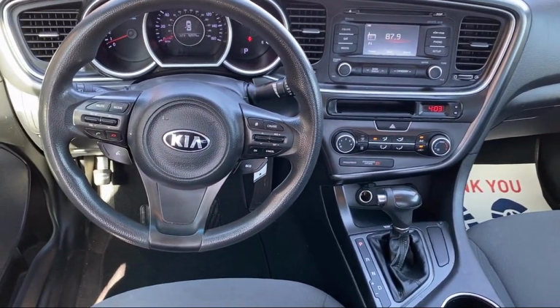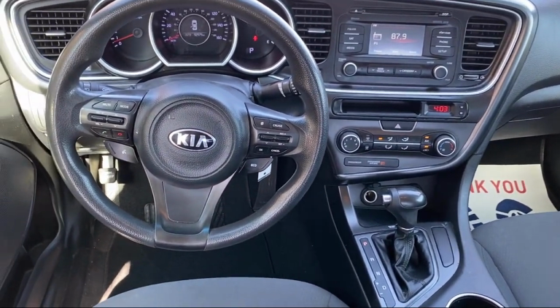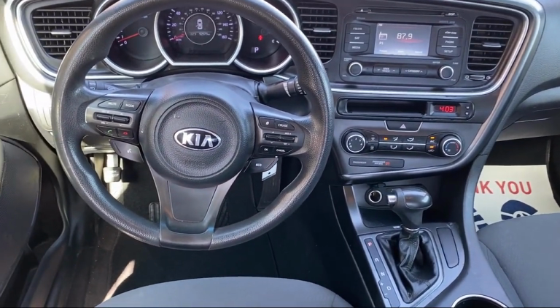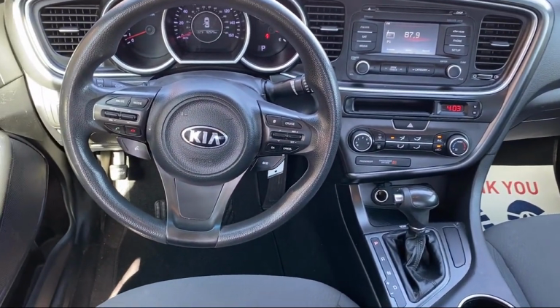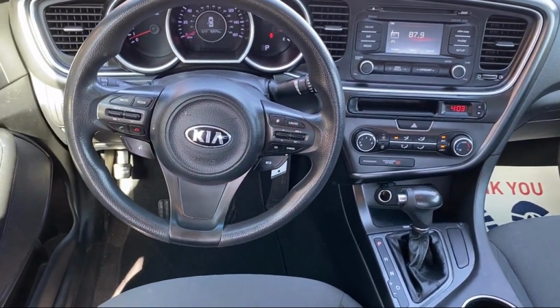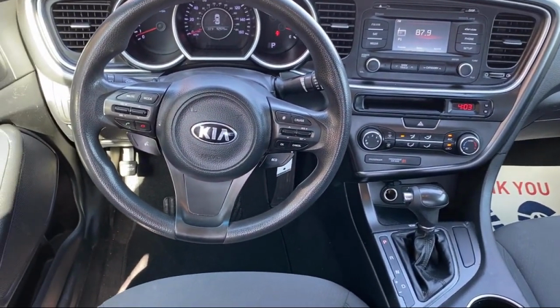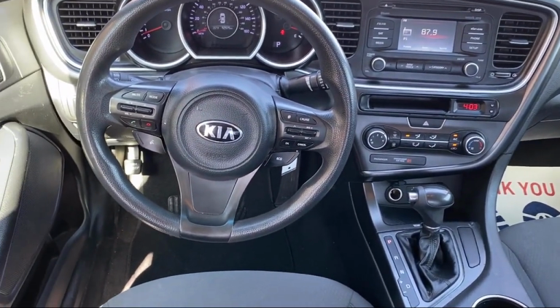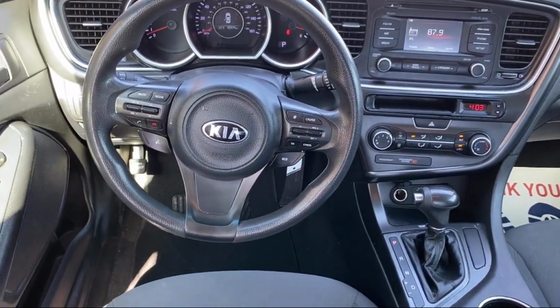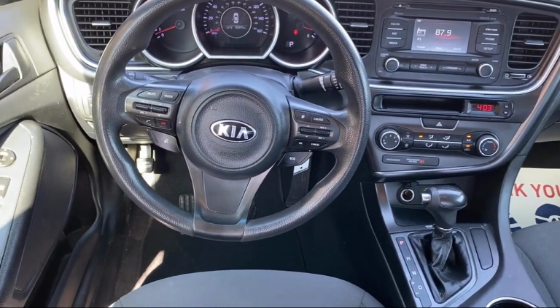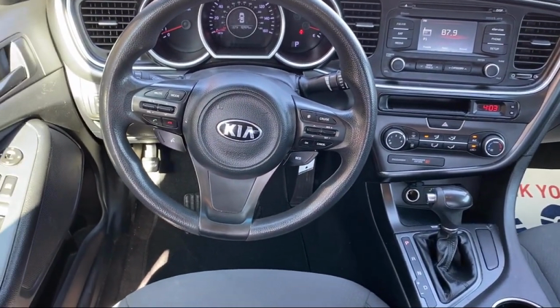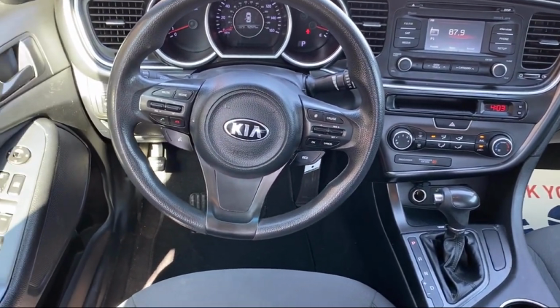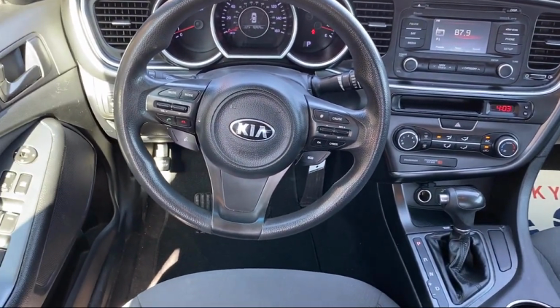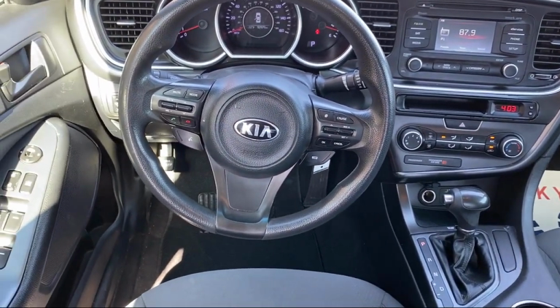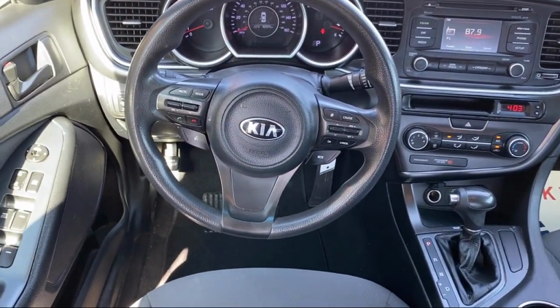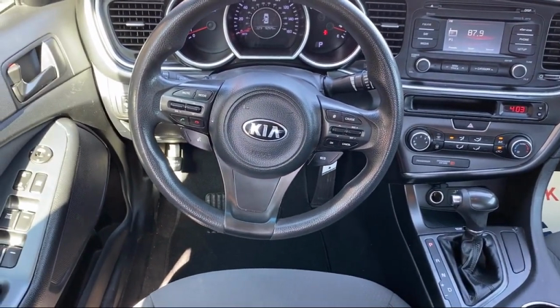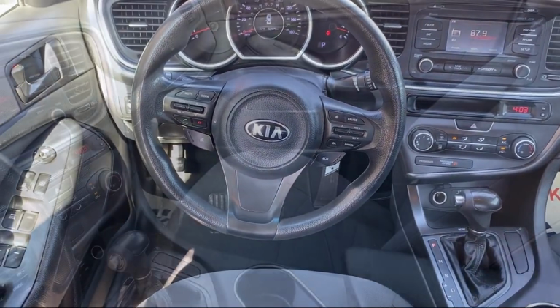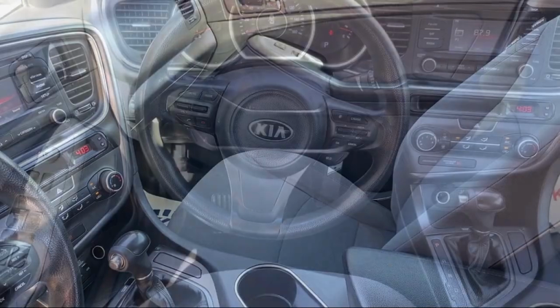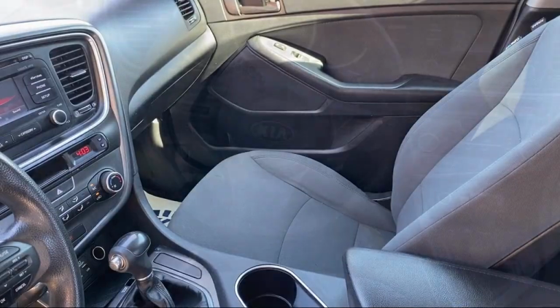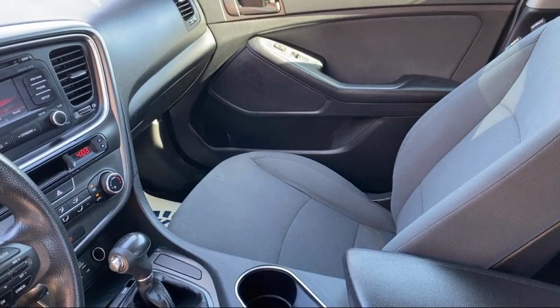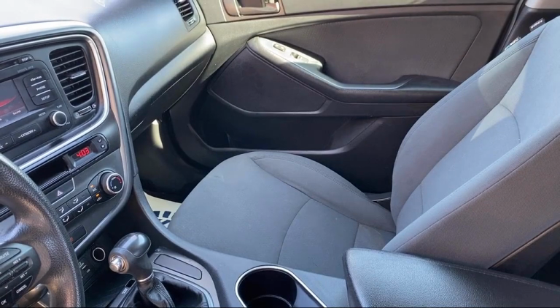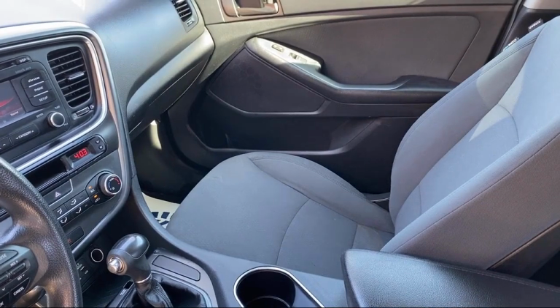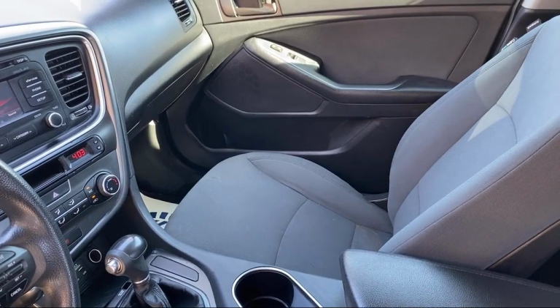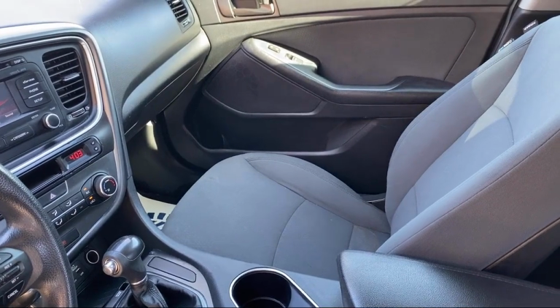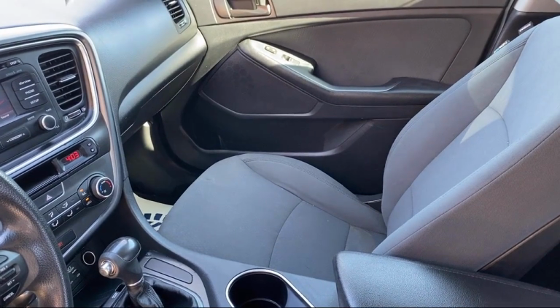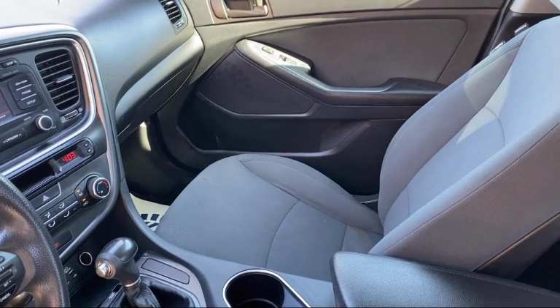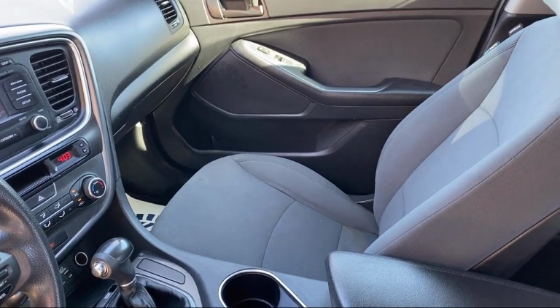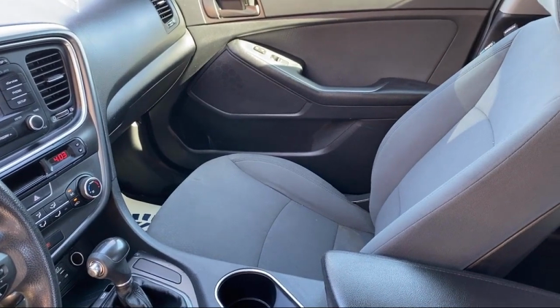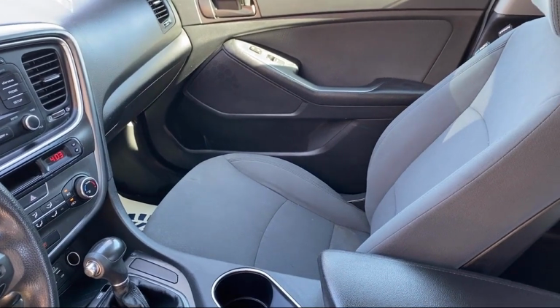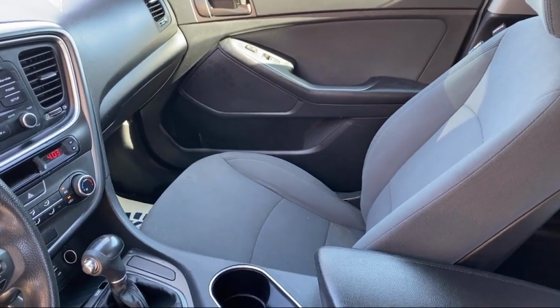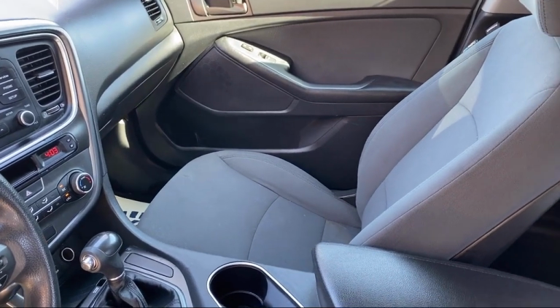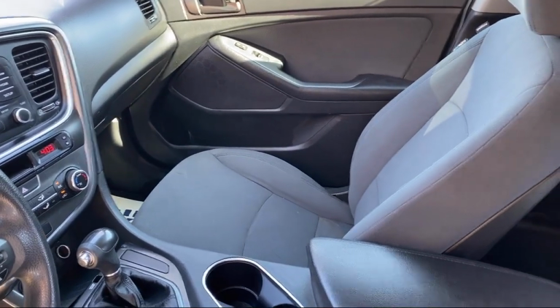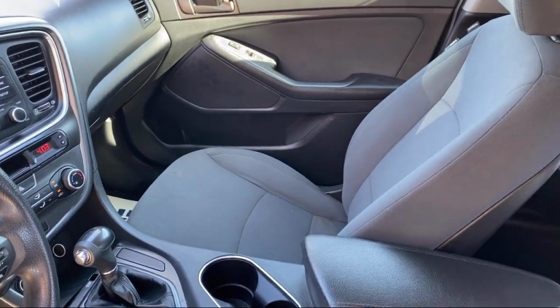We have the right vehicle to fit your needs and budget, so stop by any B&G Auto Sales today.